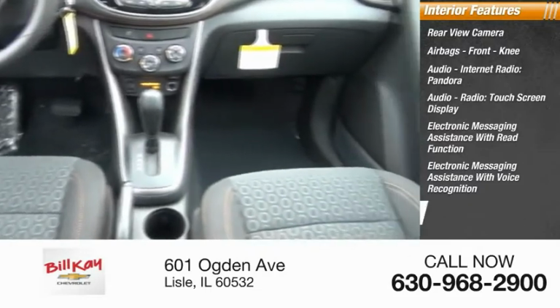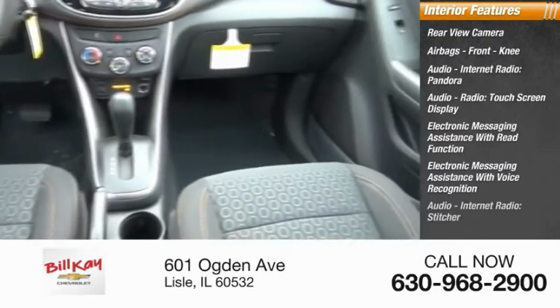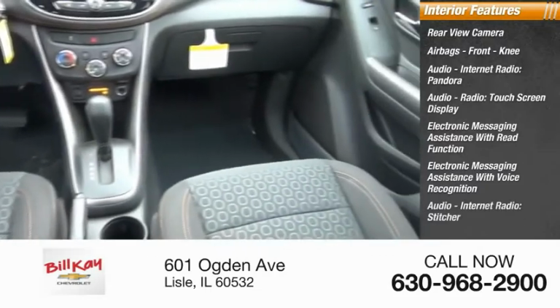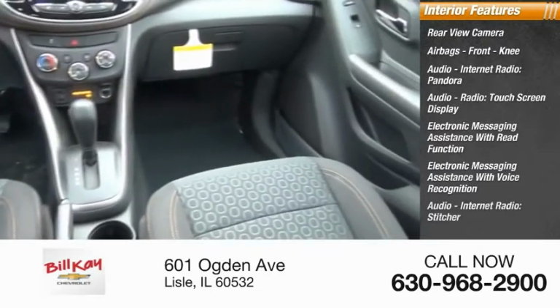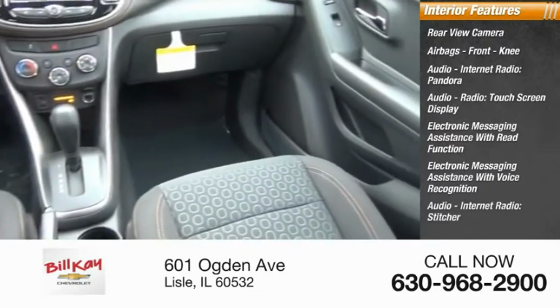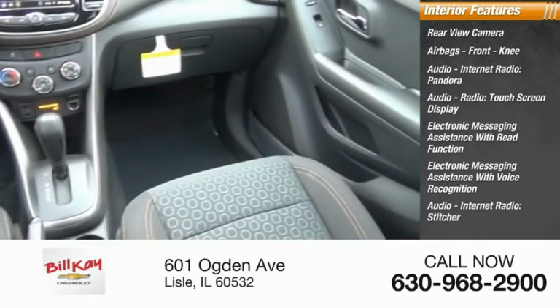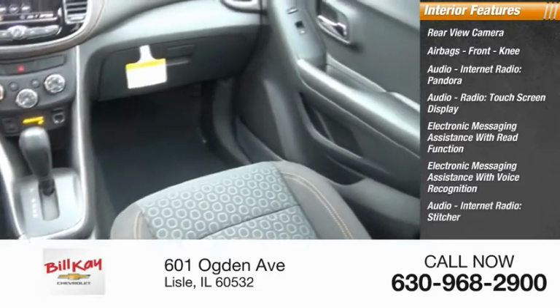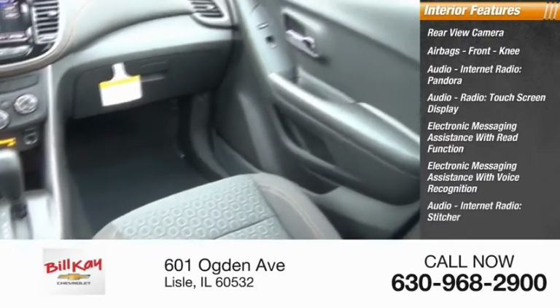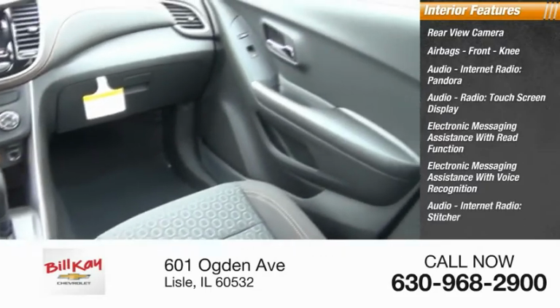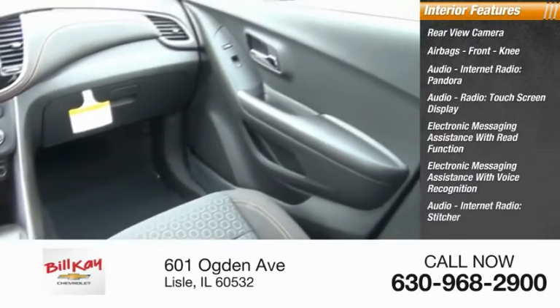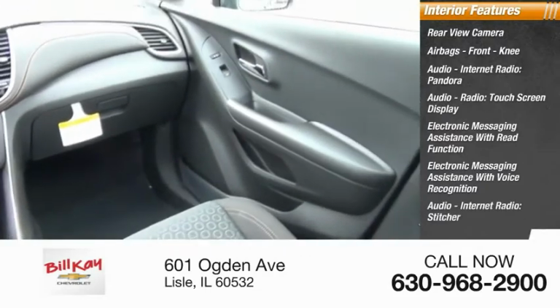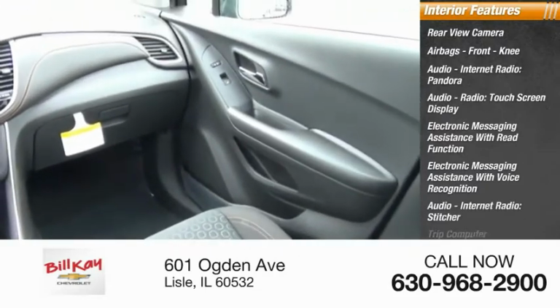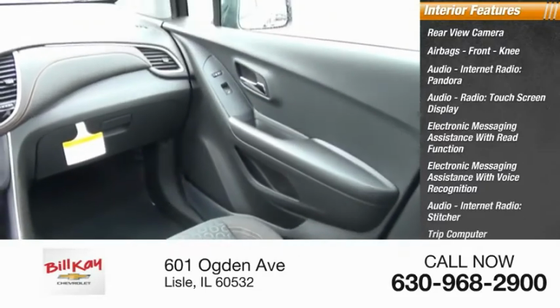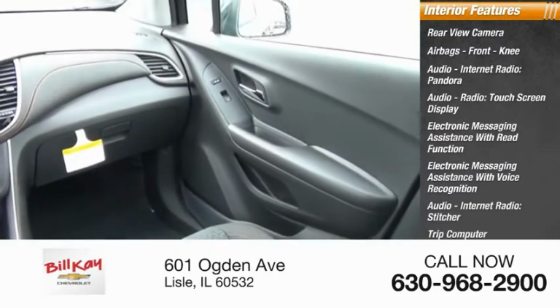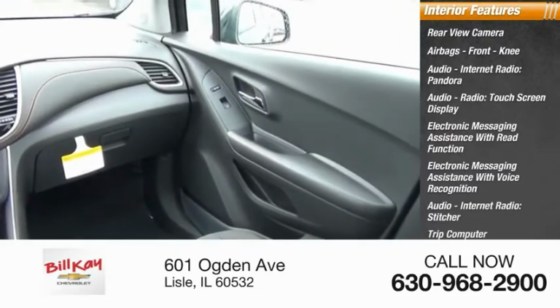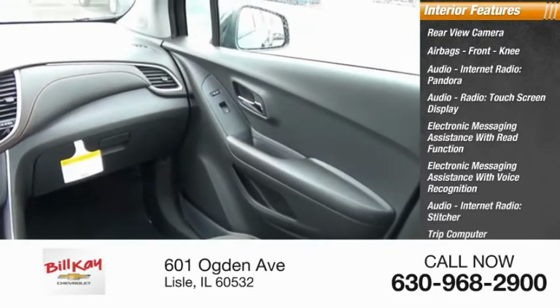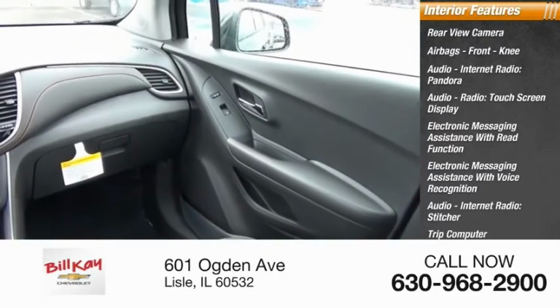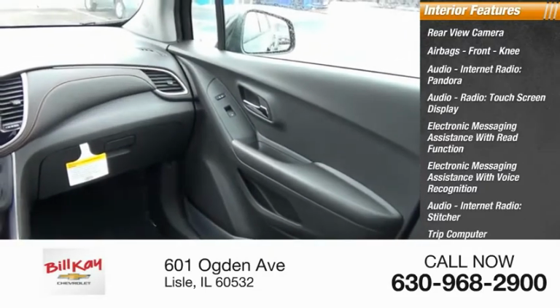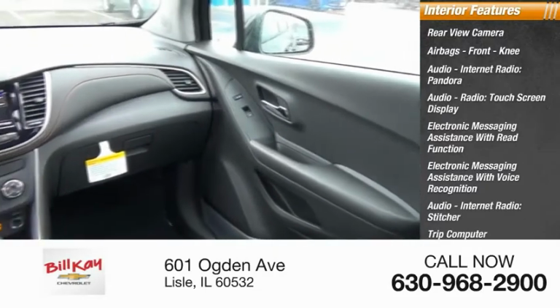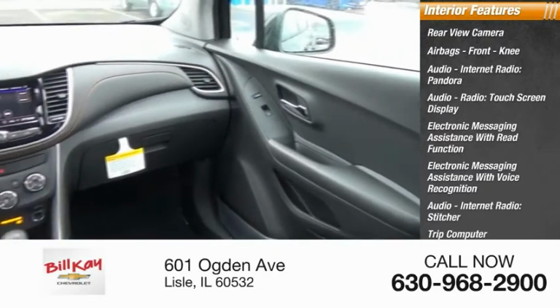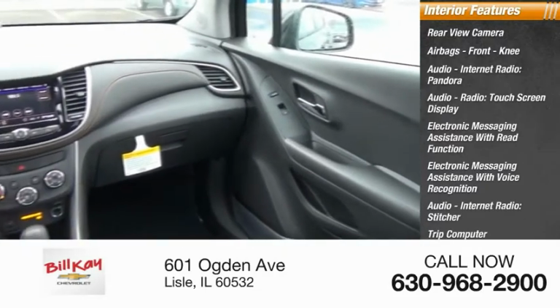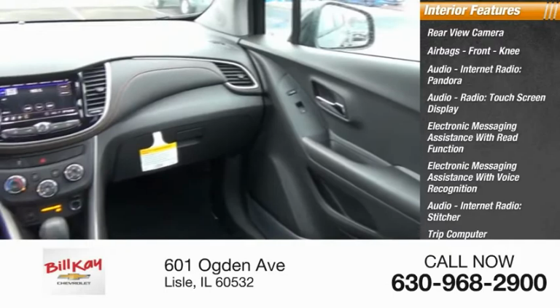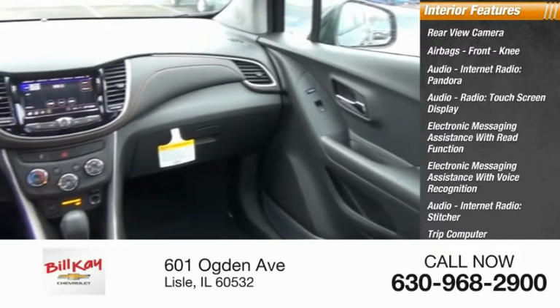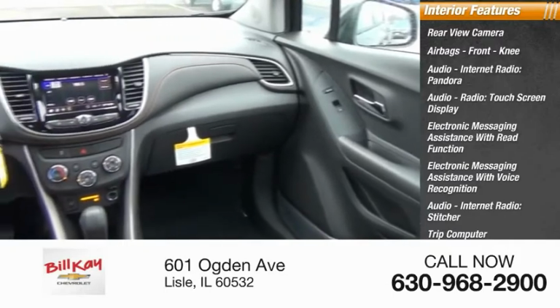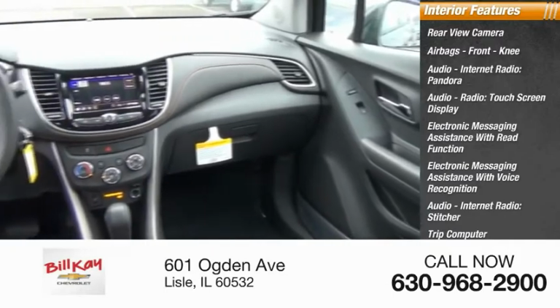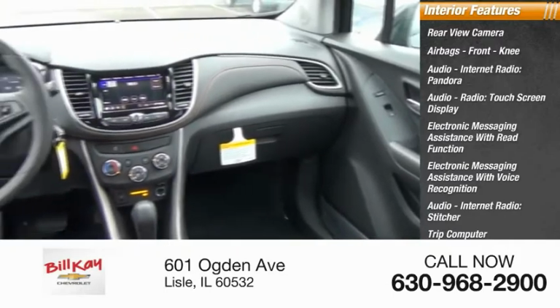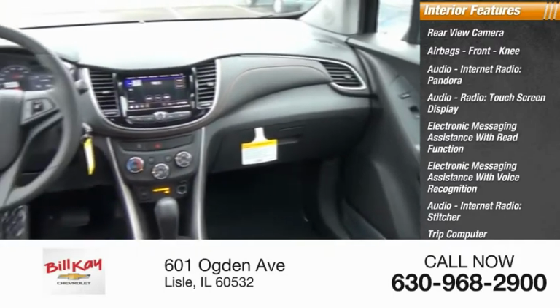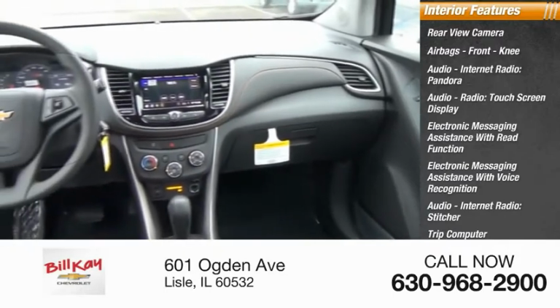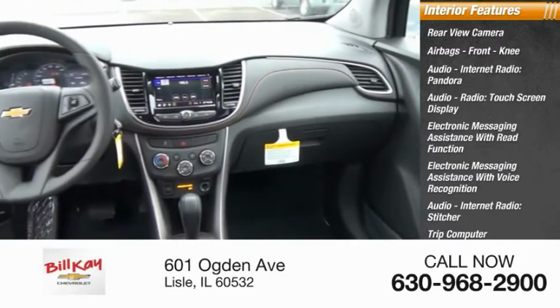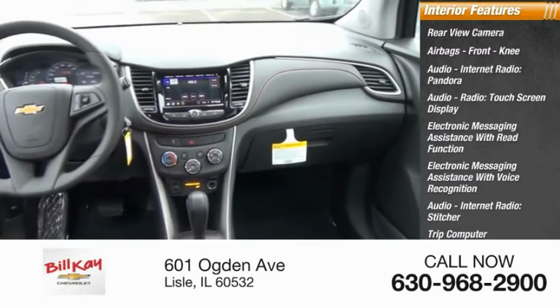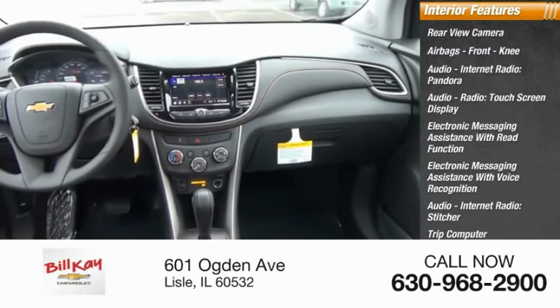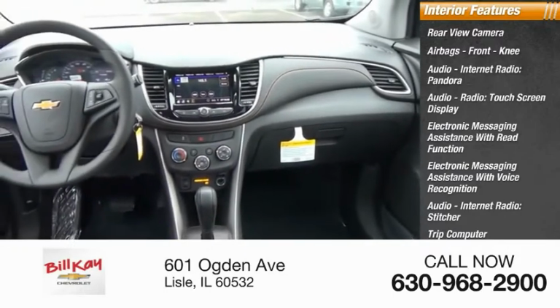Audio internet radio, Stitcher, trip computer, child safety locks, vehicle assistance app, and roadside assistance.